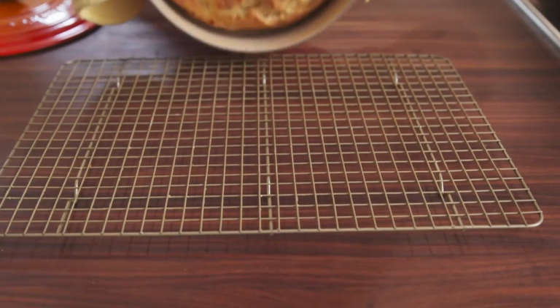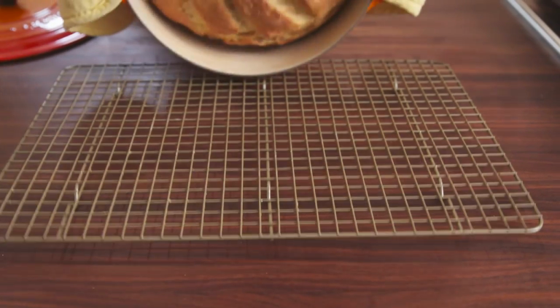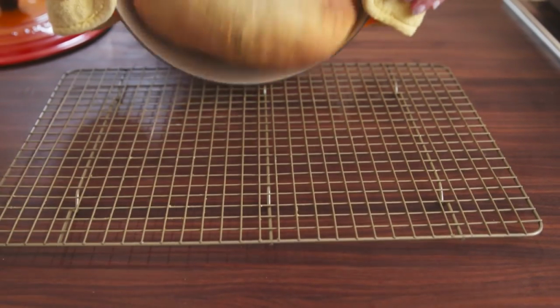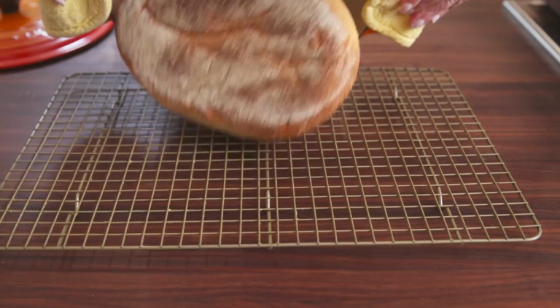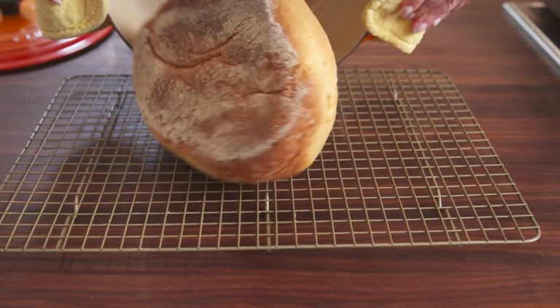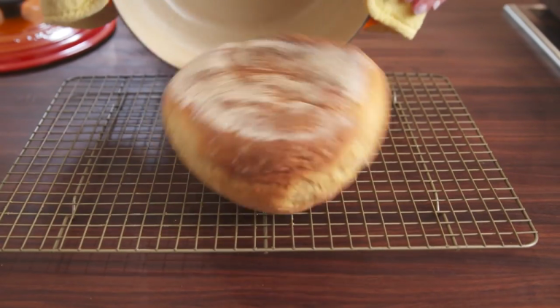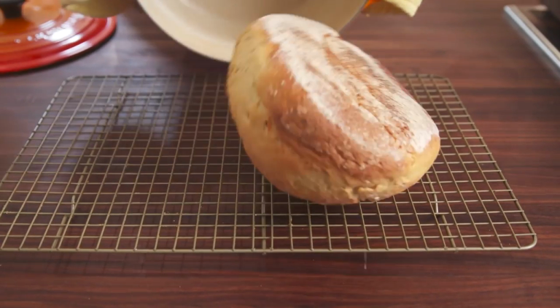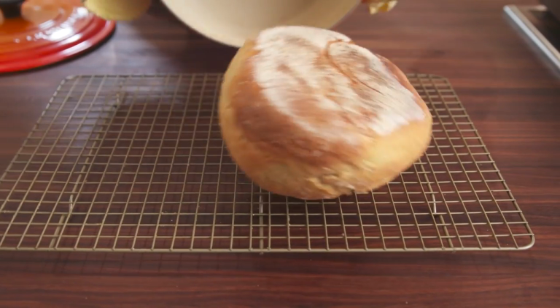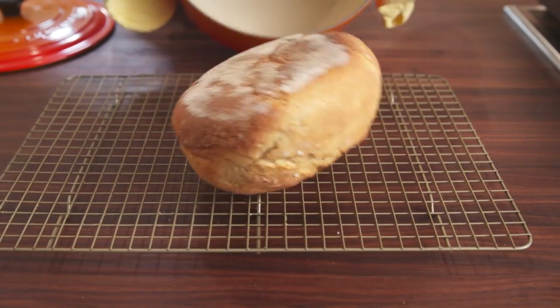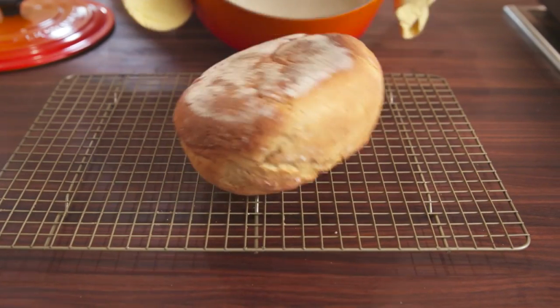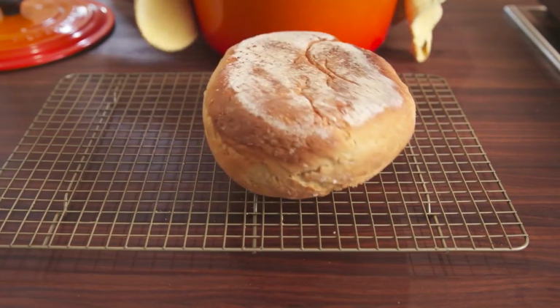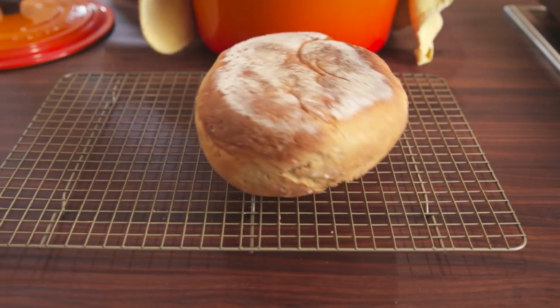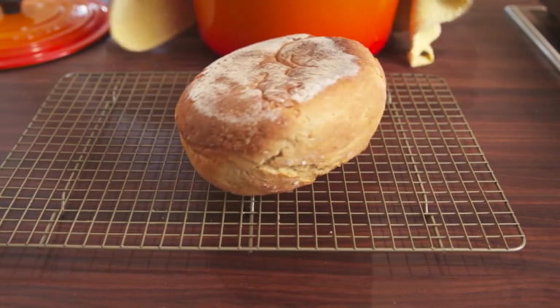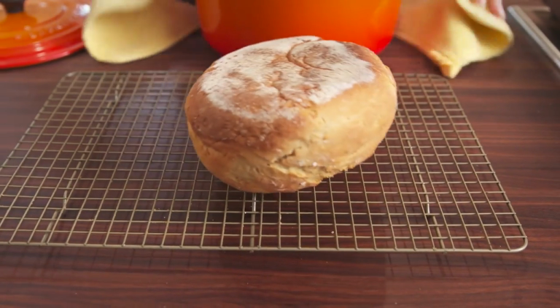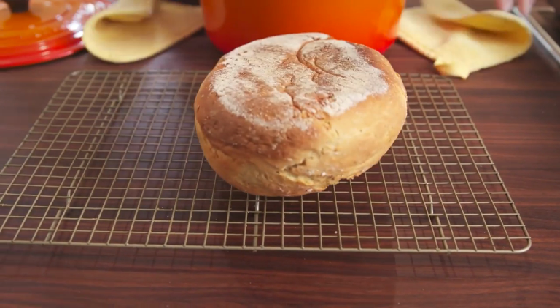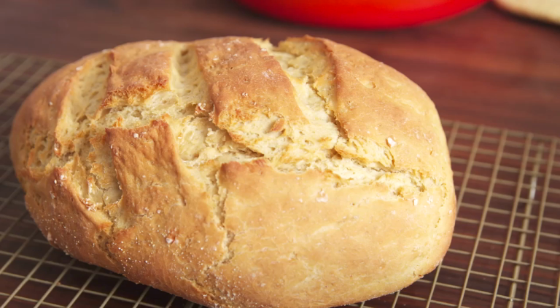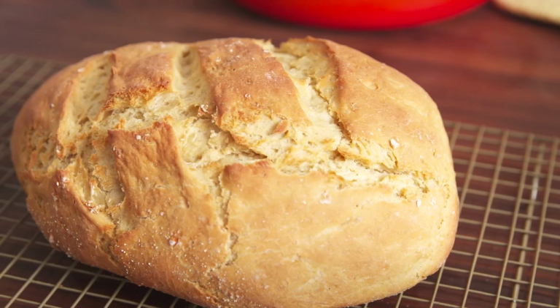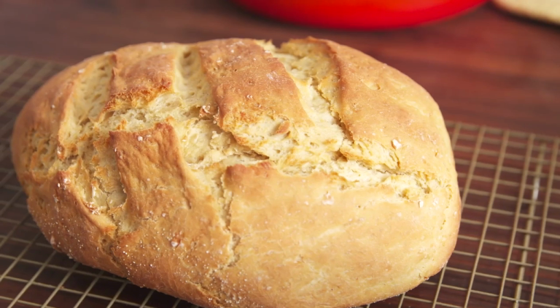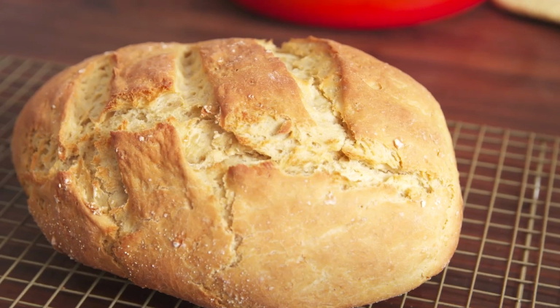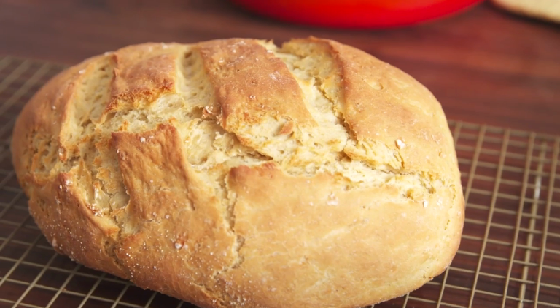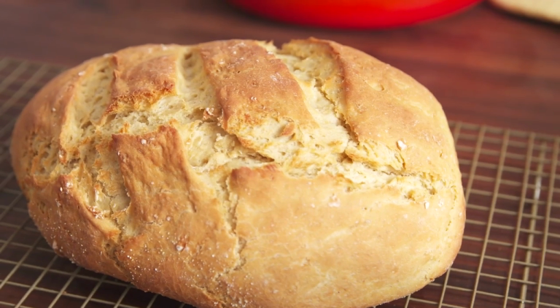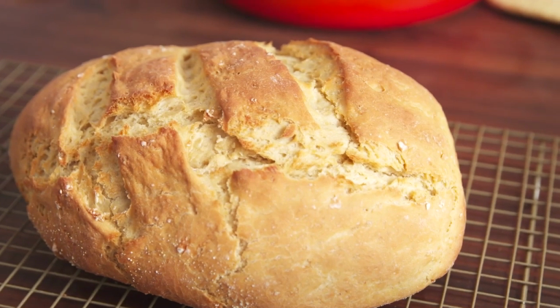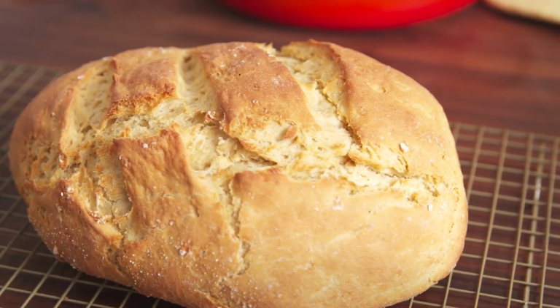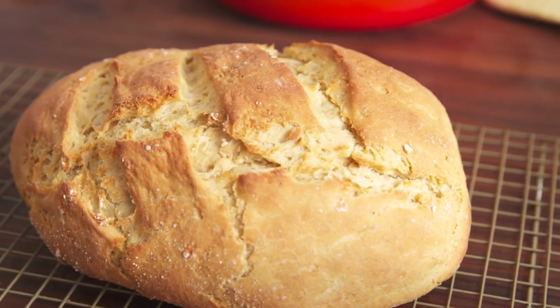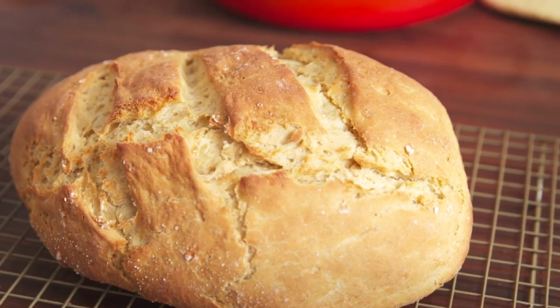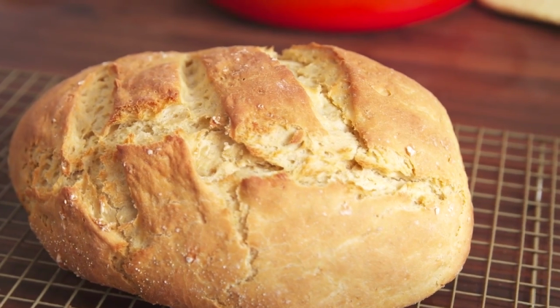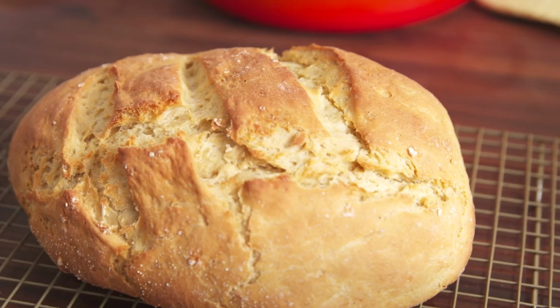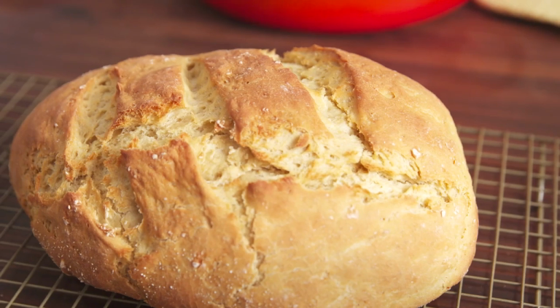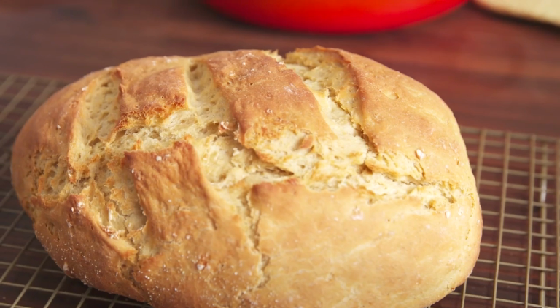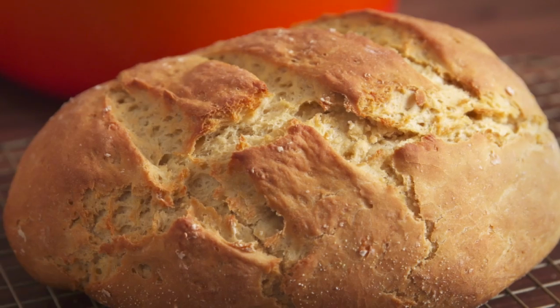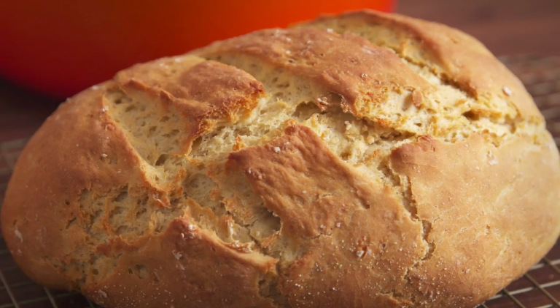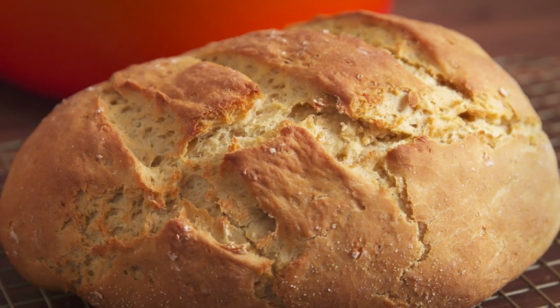Invert the bread onto a rack to cool. Now you've got pure bread satisfaction.